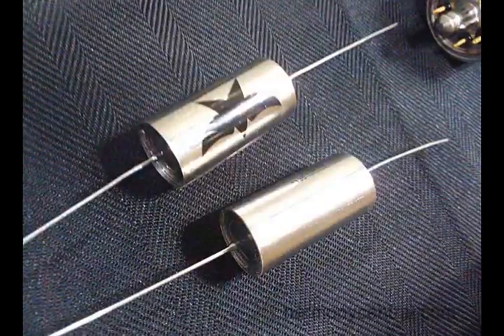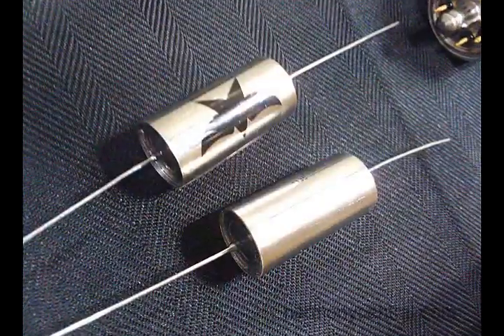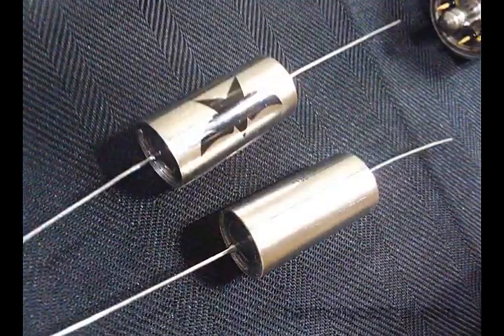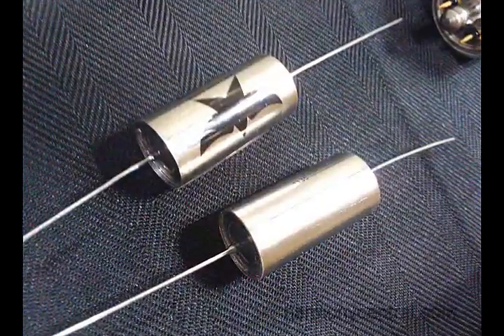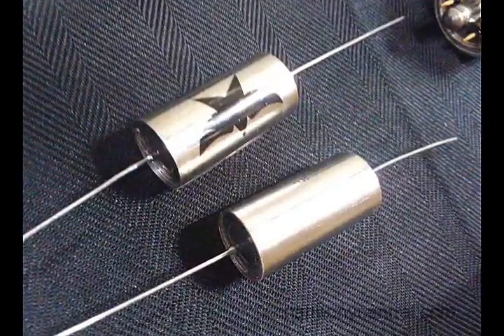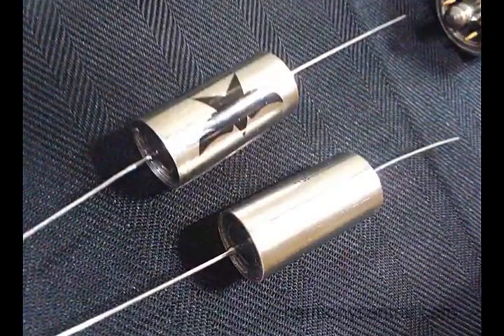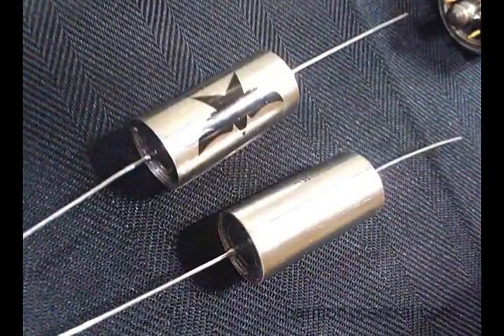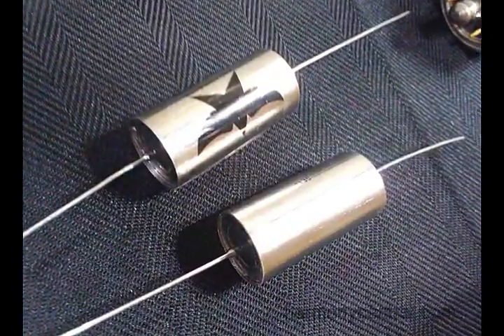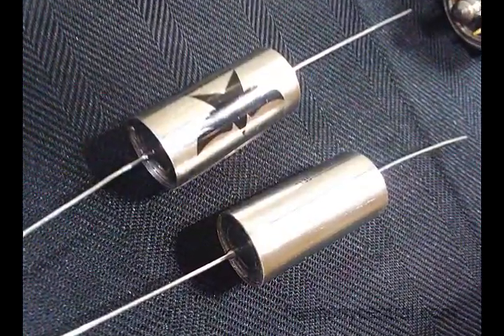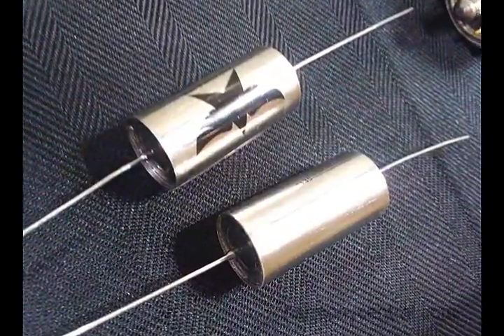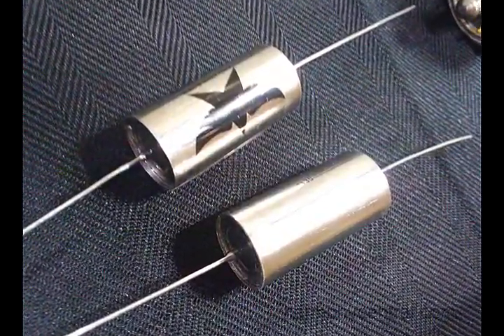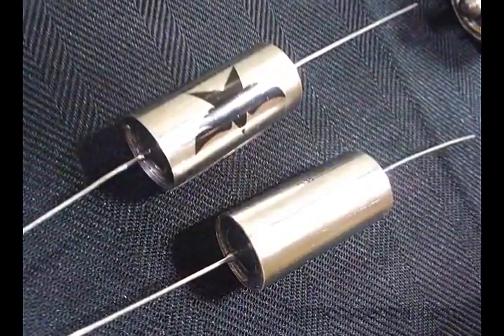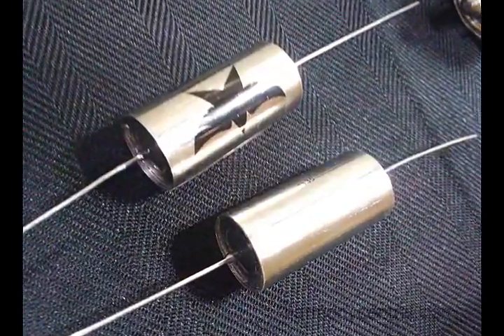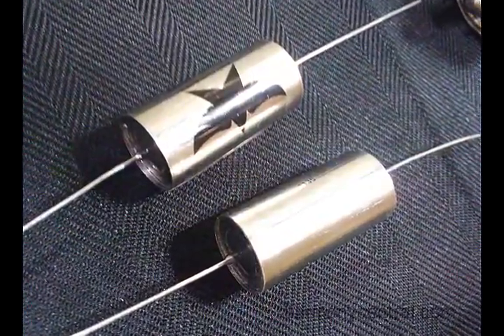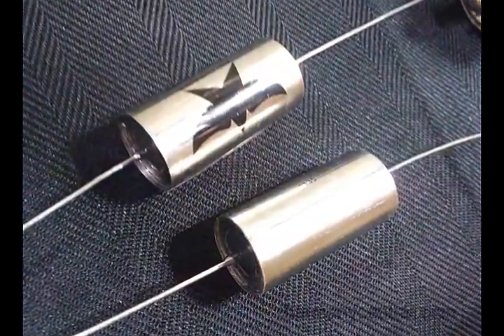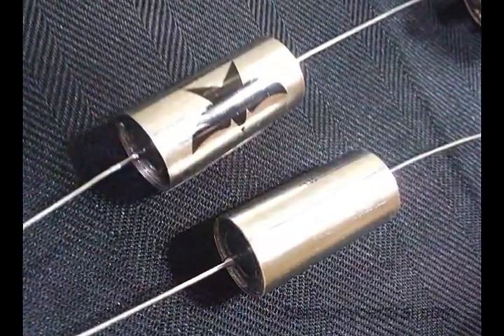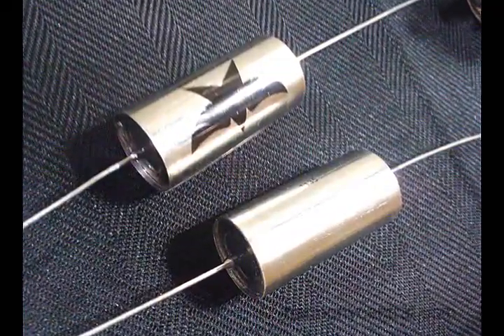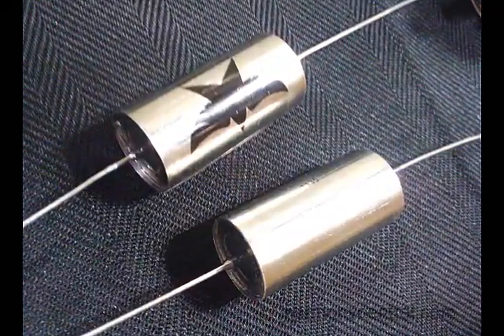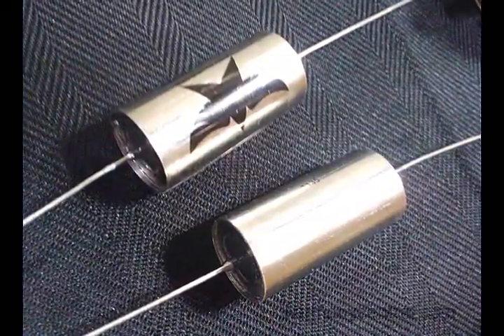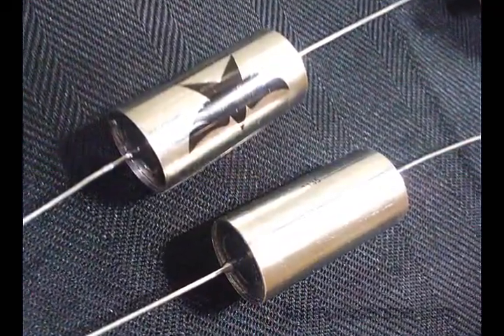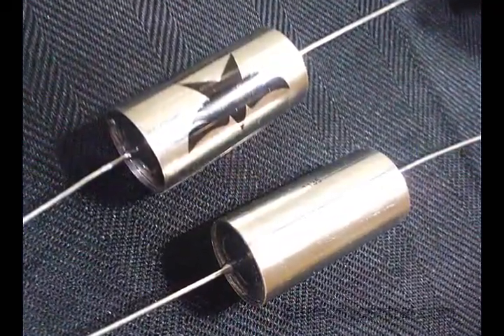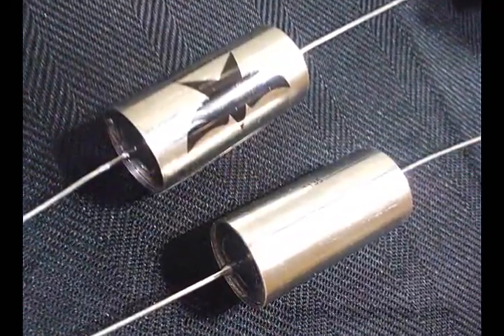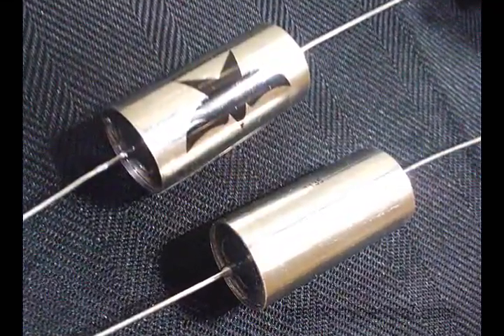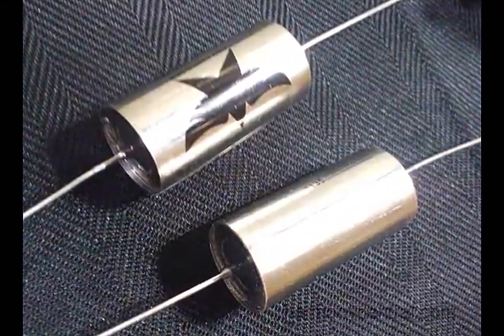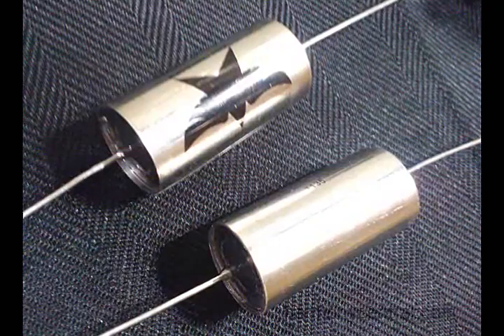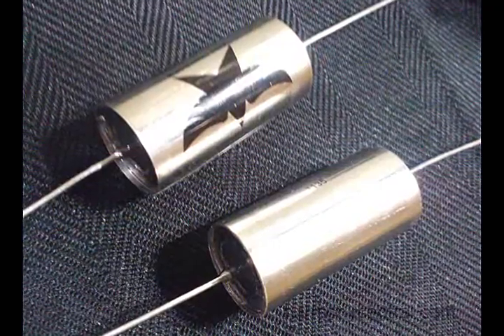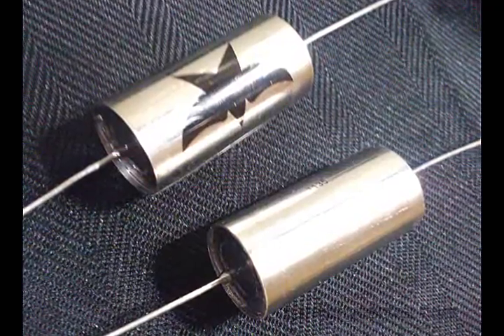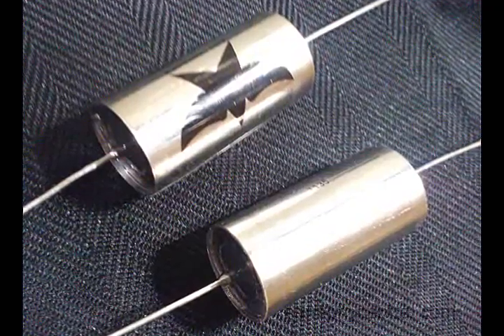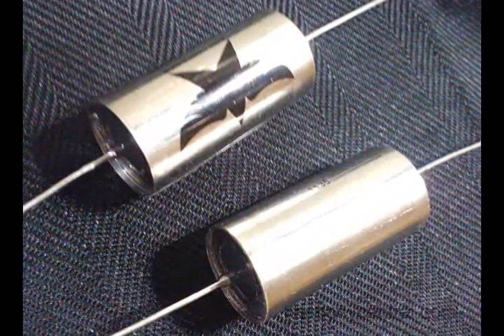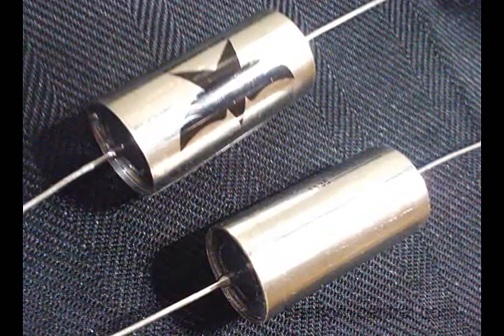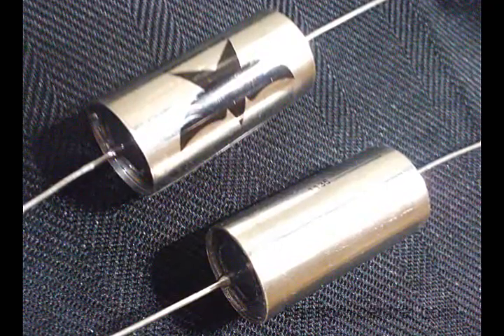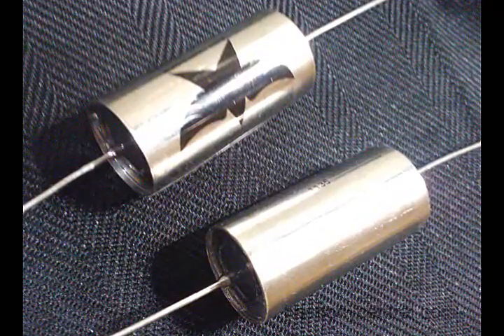We've custom designed our own output capacitors. They're made for us in the USA. Everything is made in the USA.